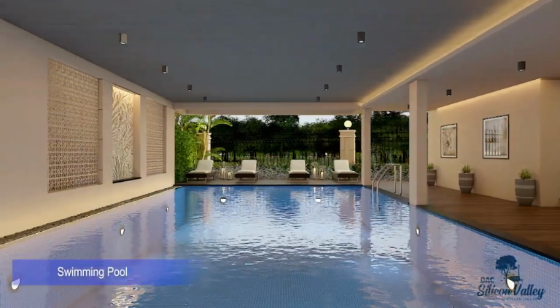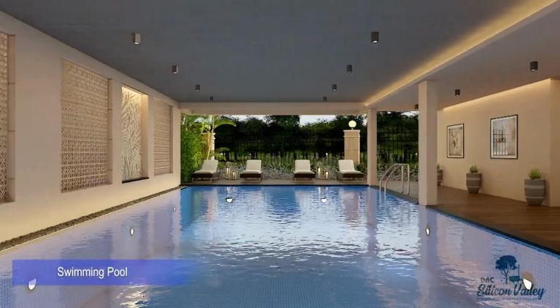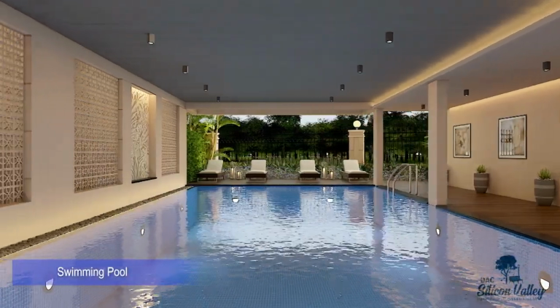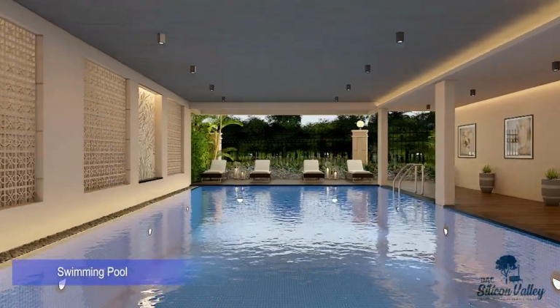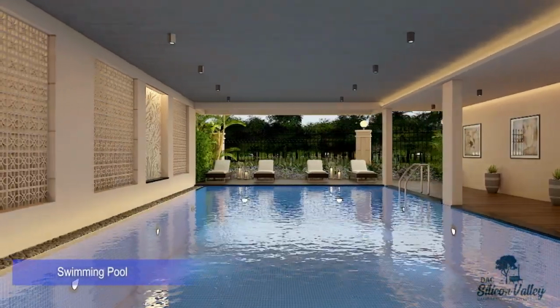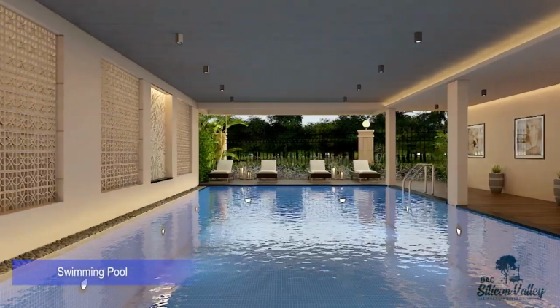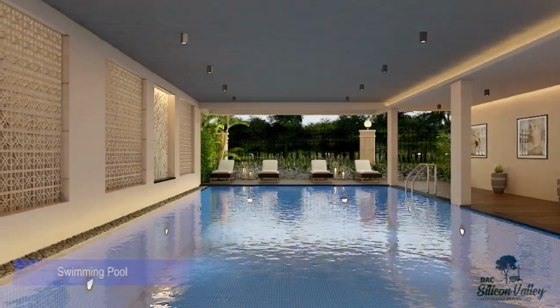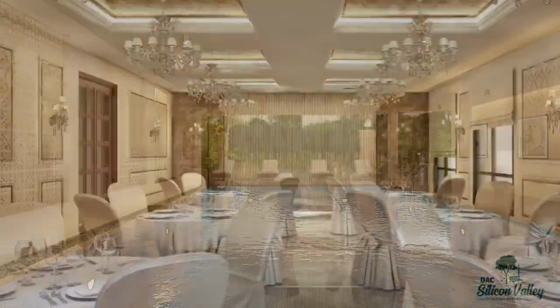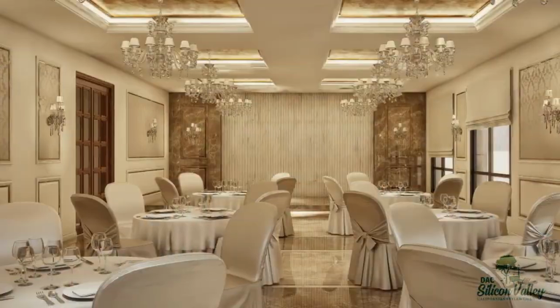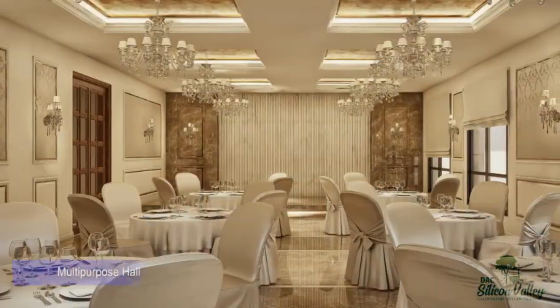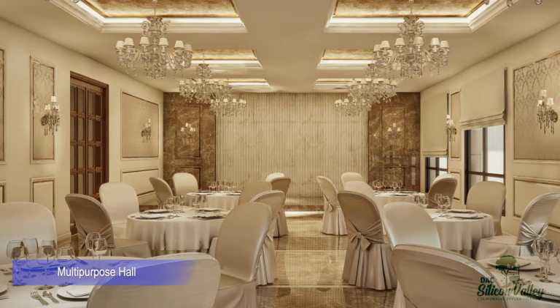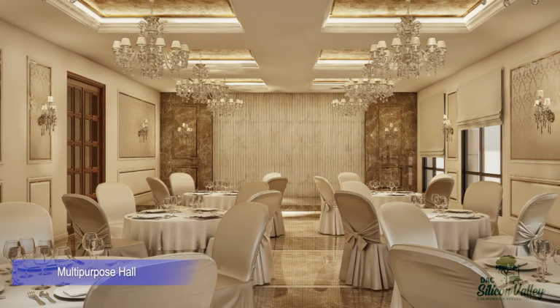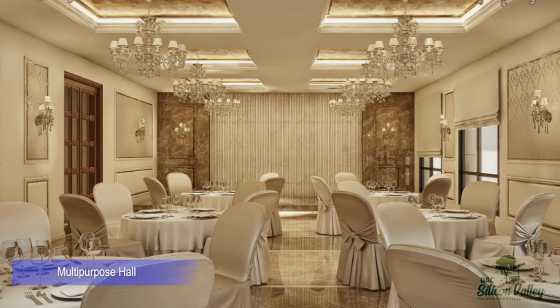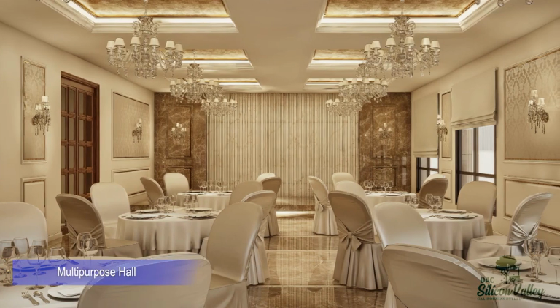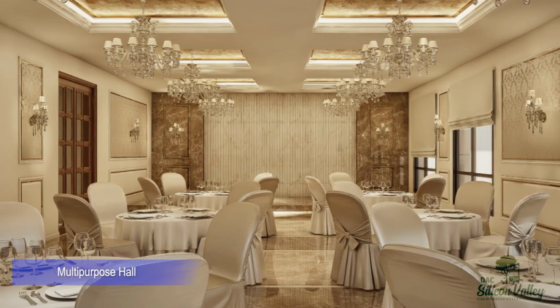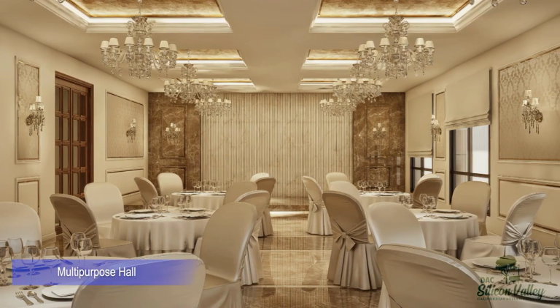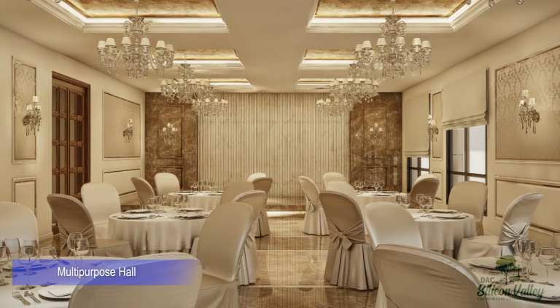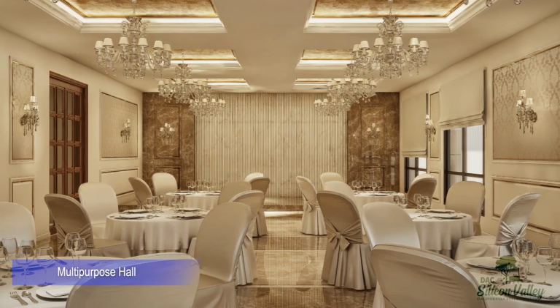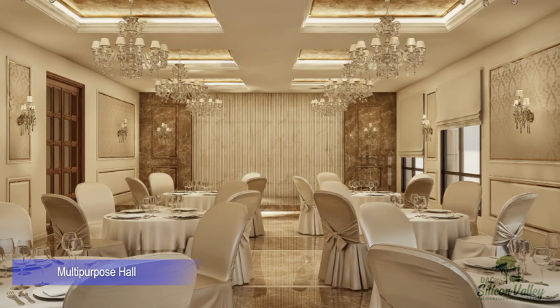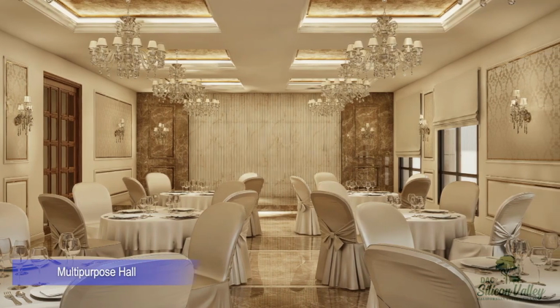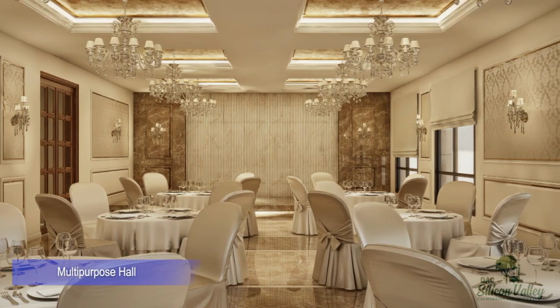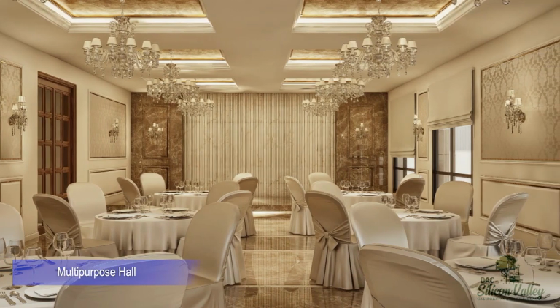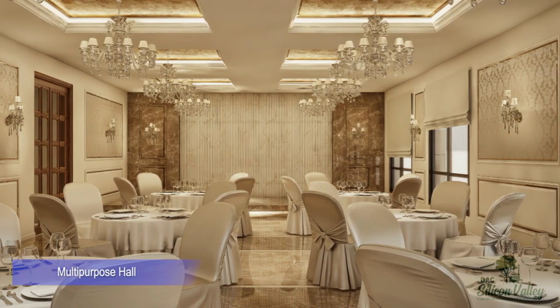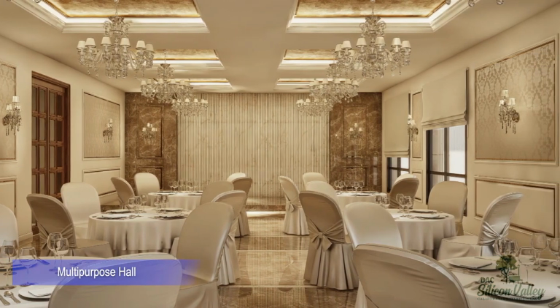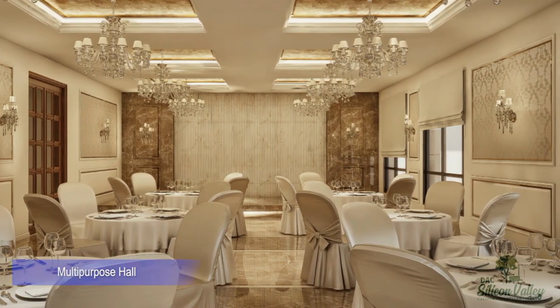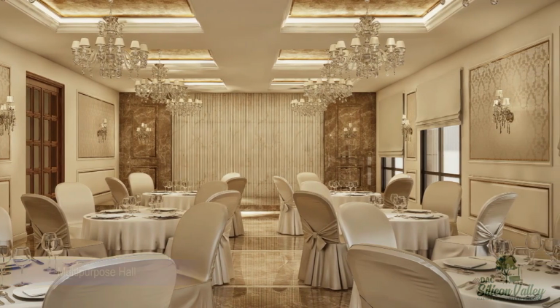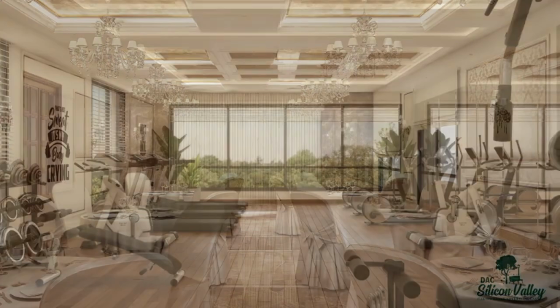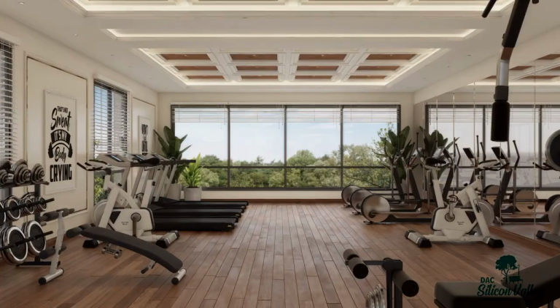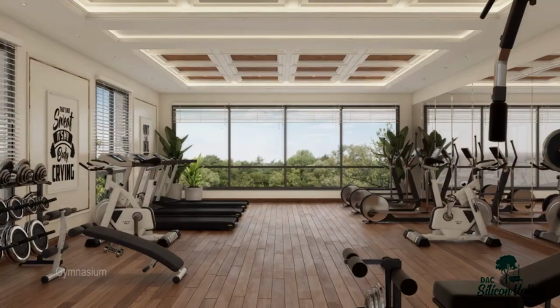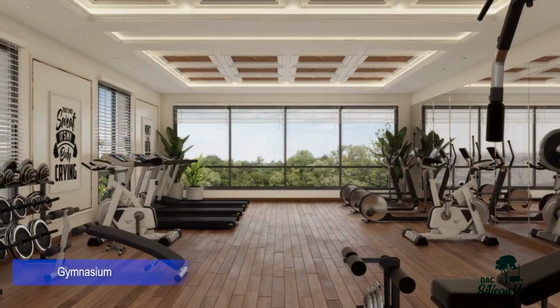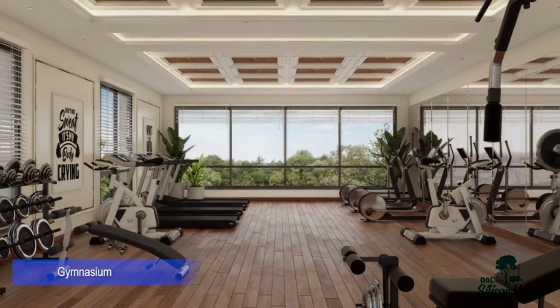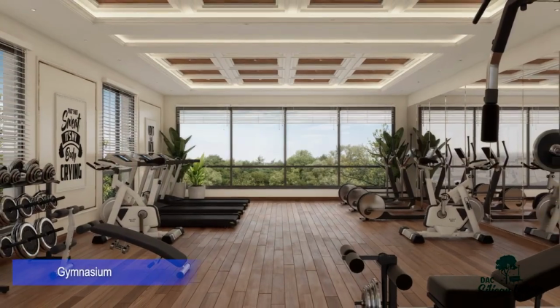Swimming pool. Multi-purpose hall — with a little delight.